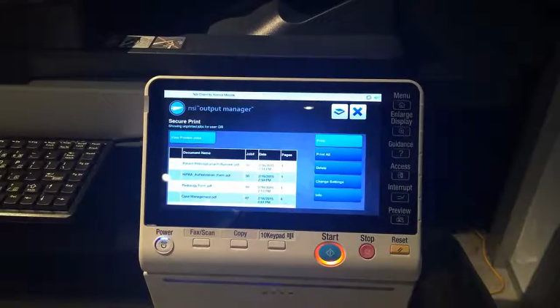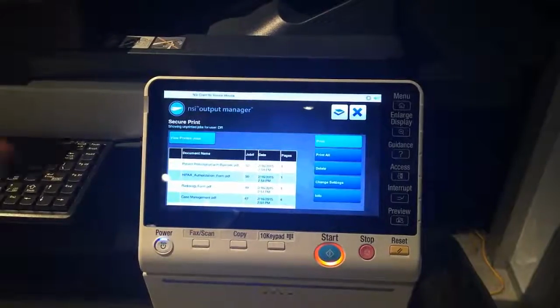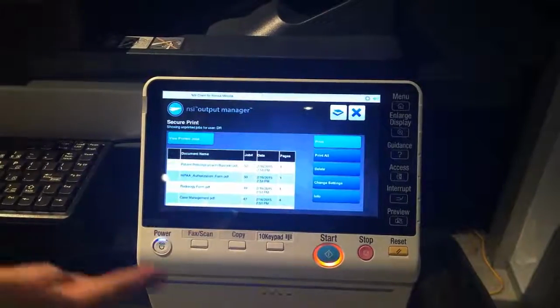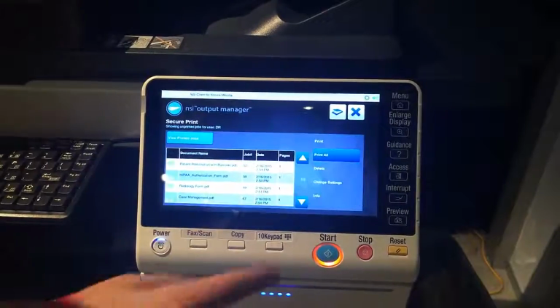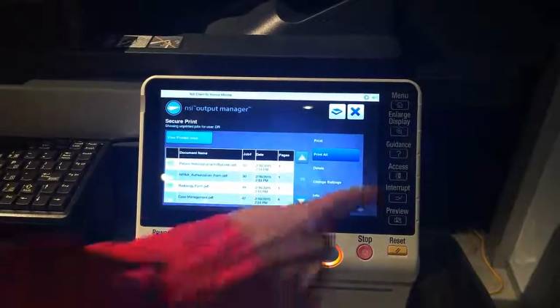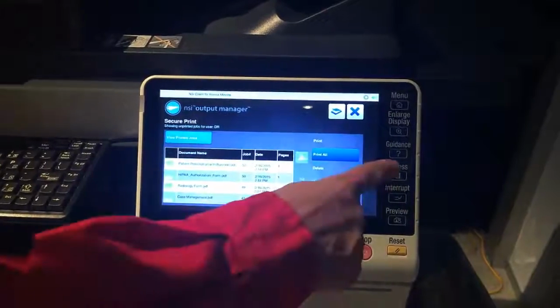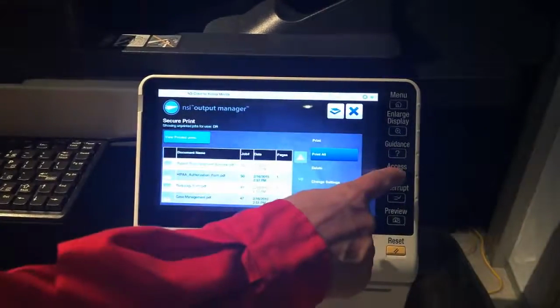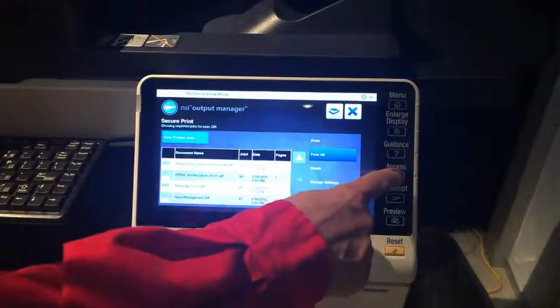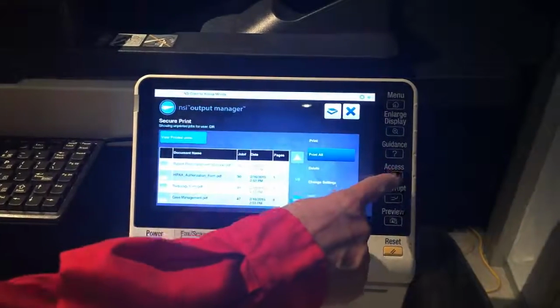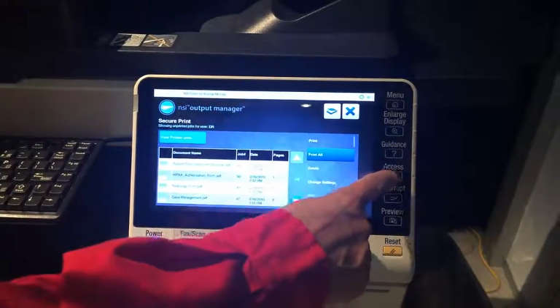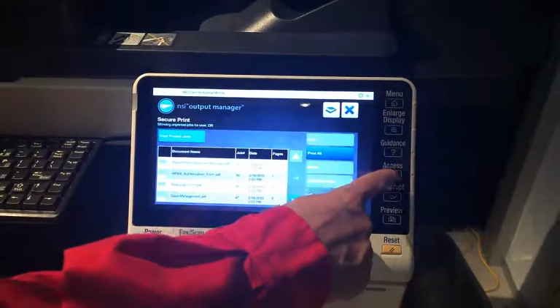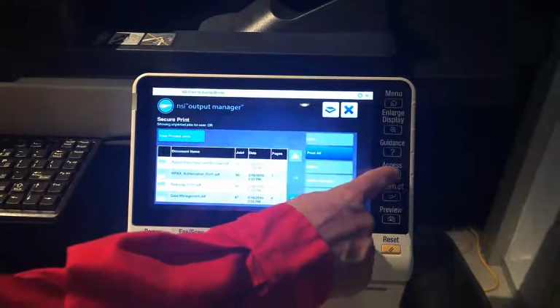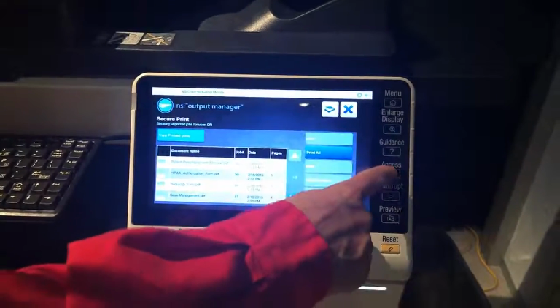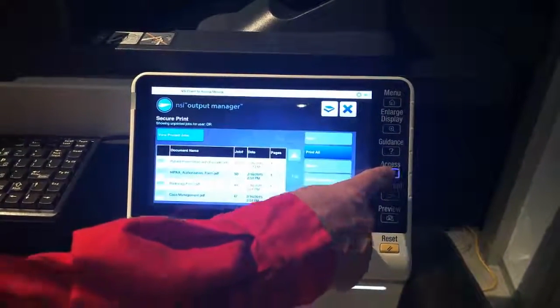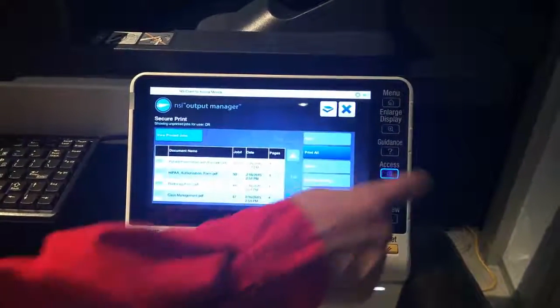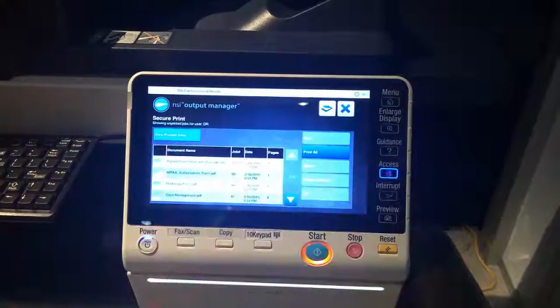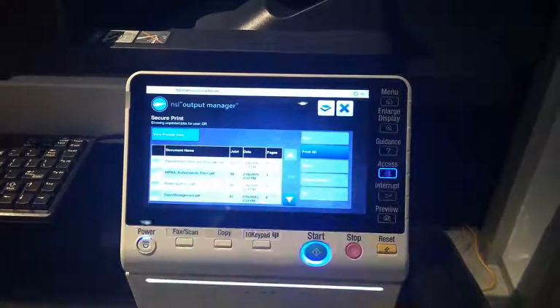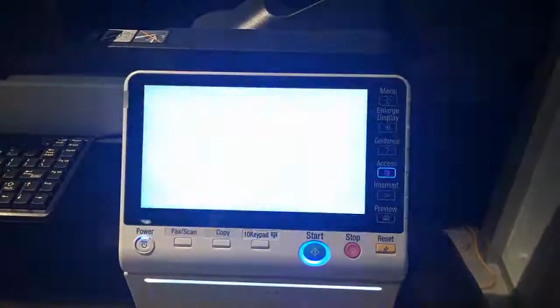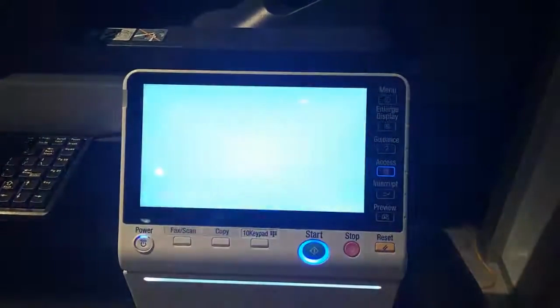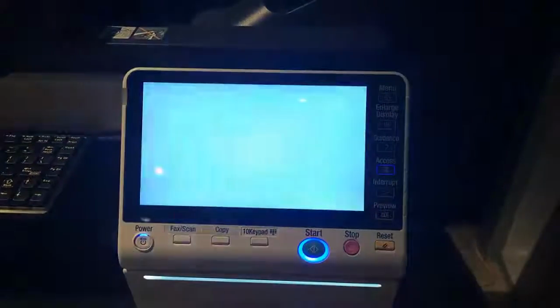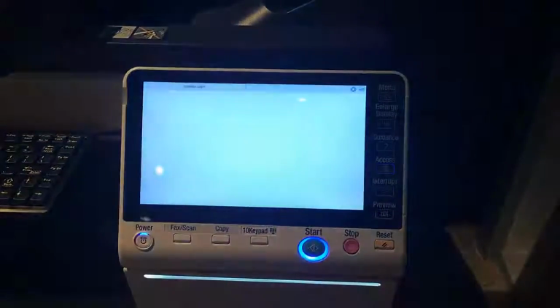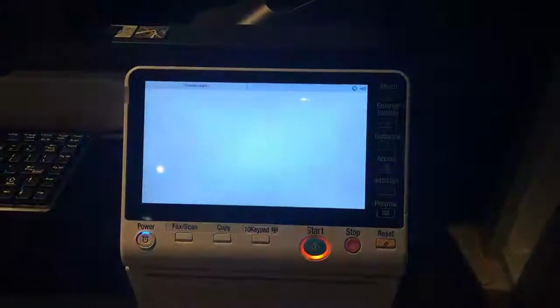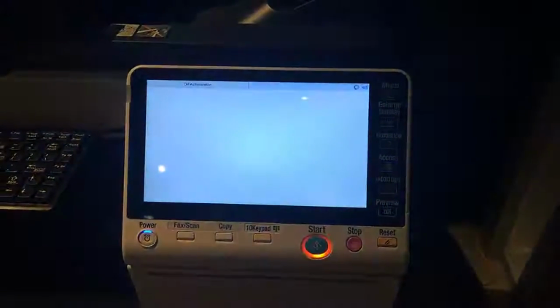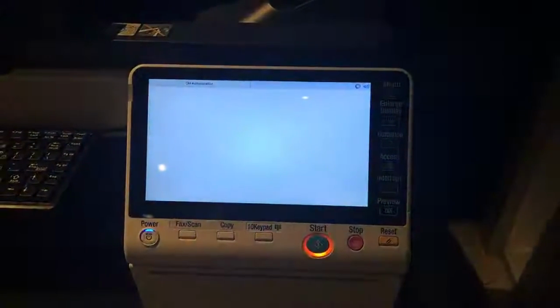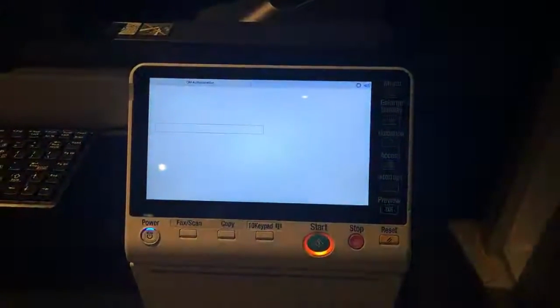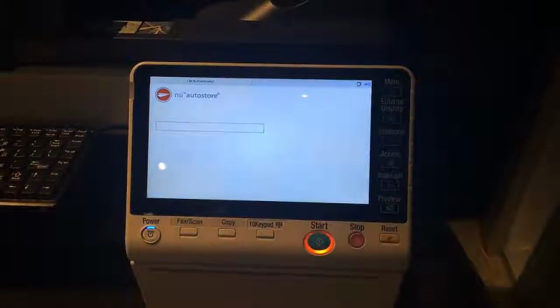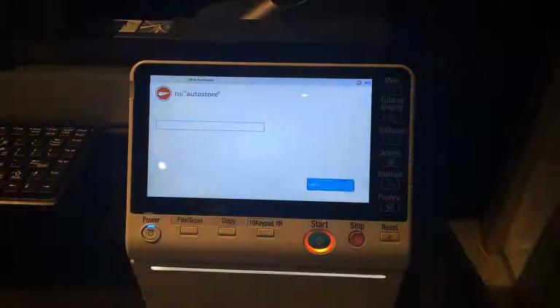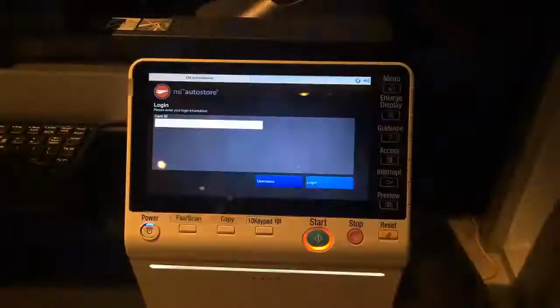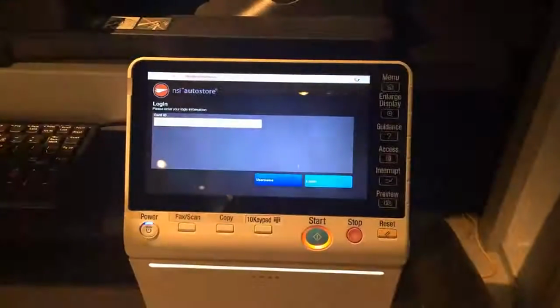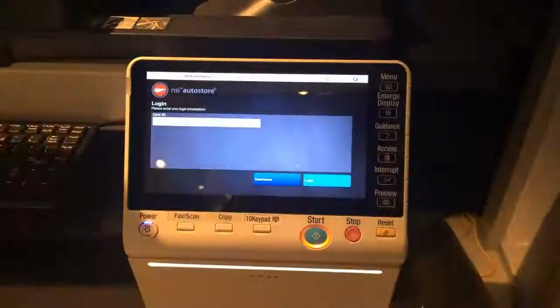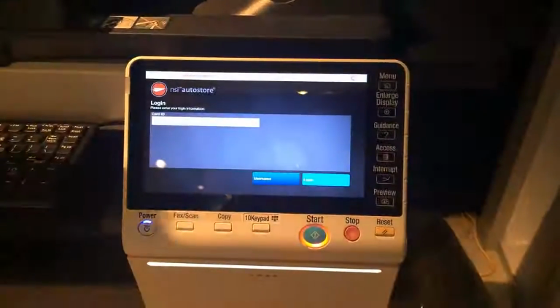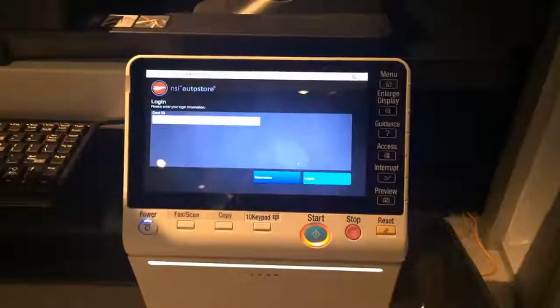When they're done, they simply tap their badge or log out by hitting the Access button. Thank you very much for watching this video.